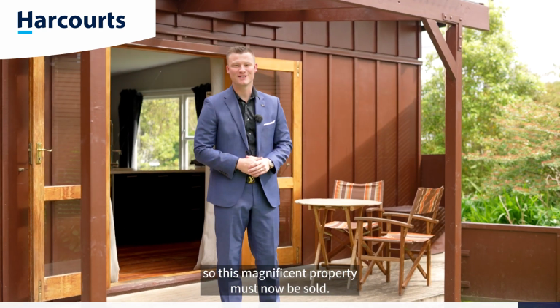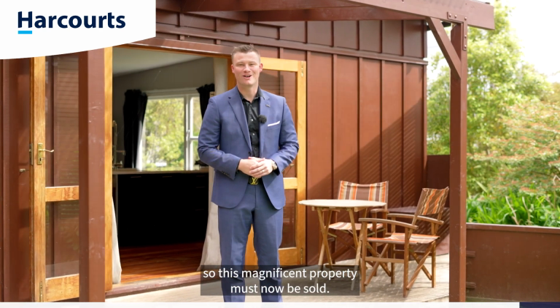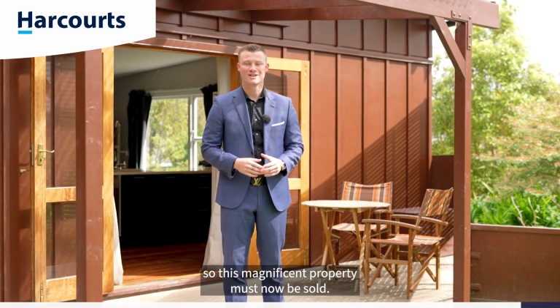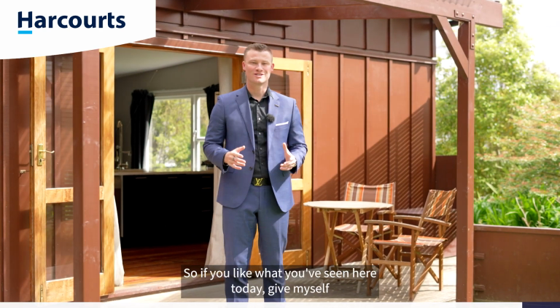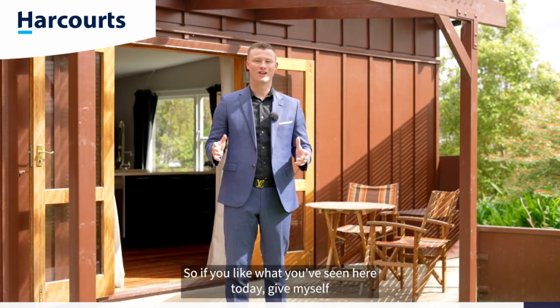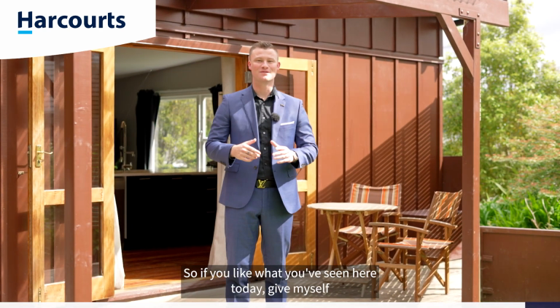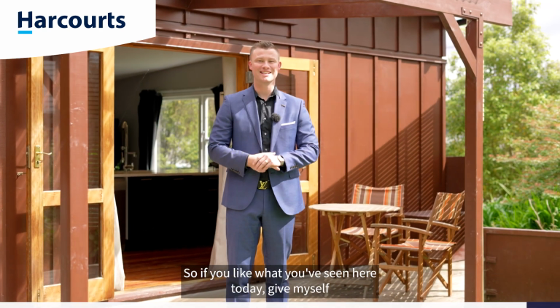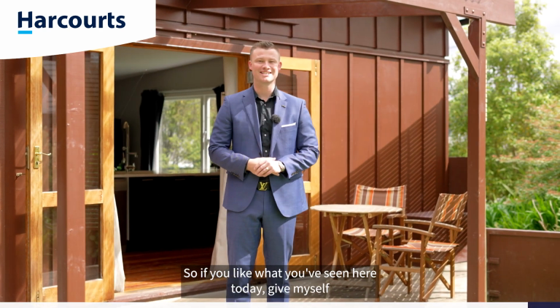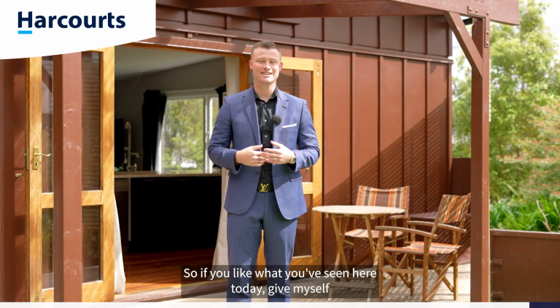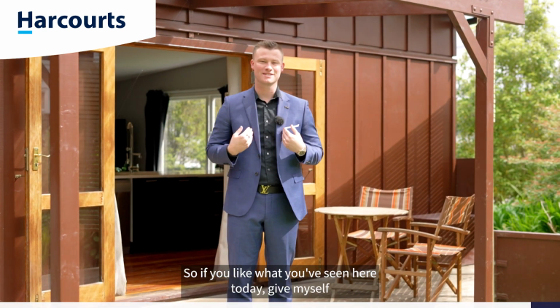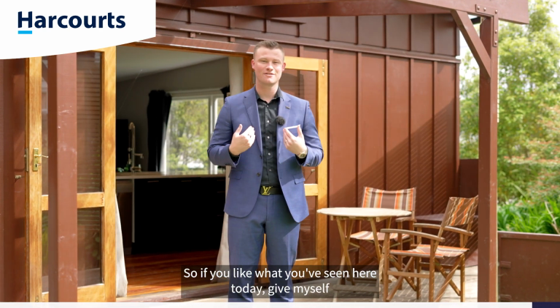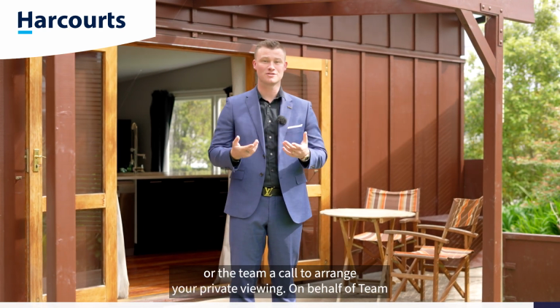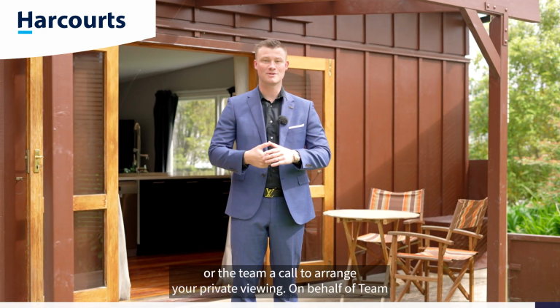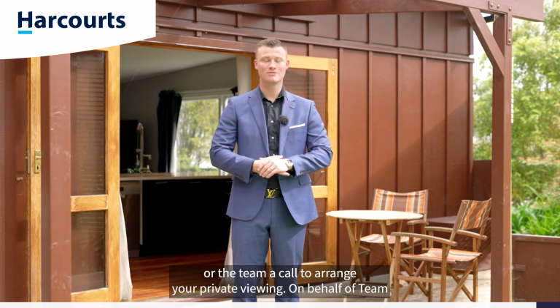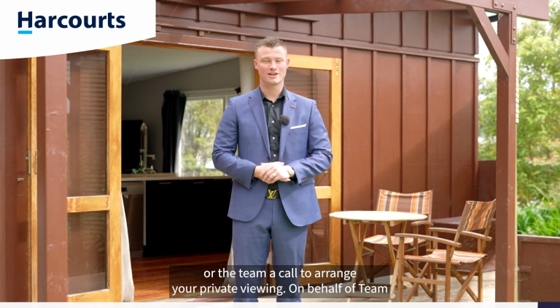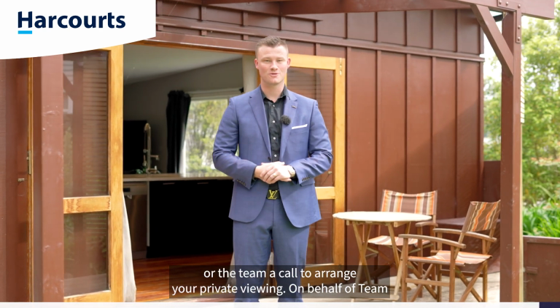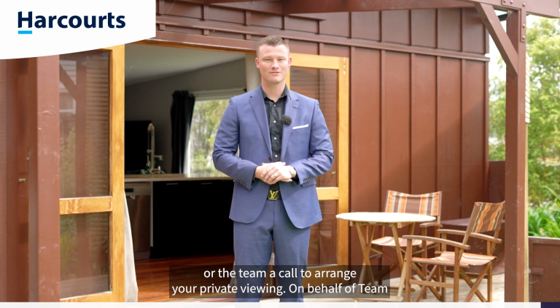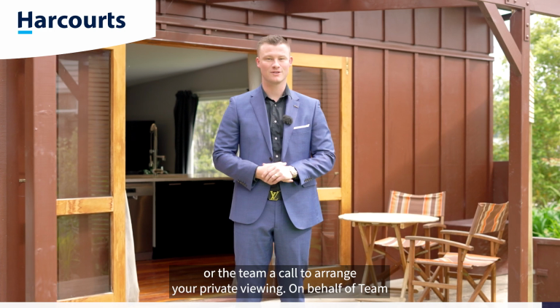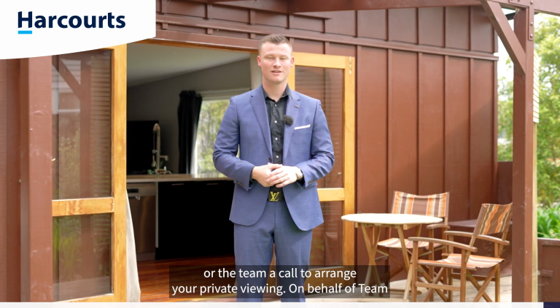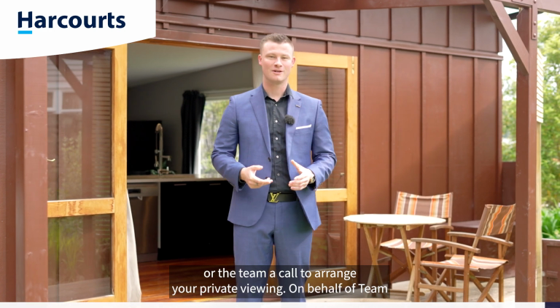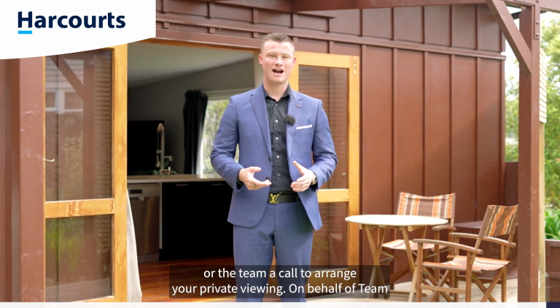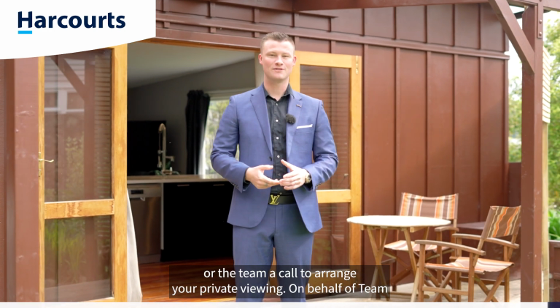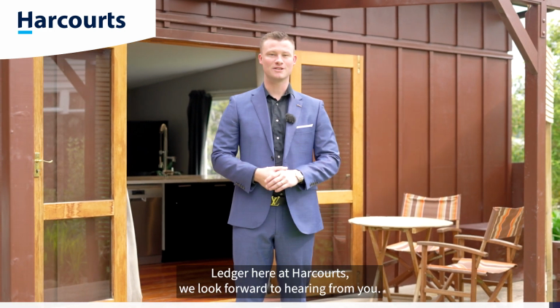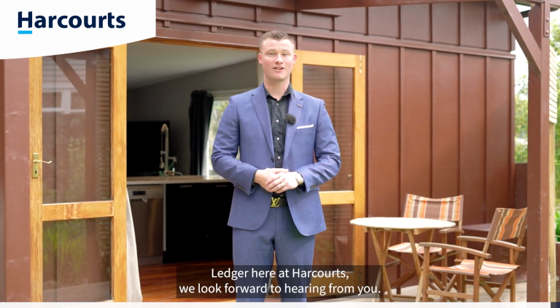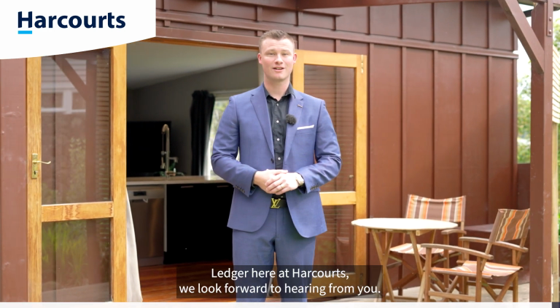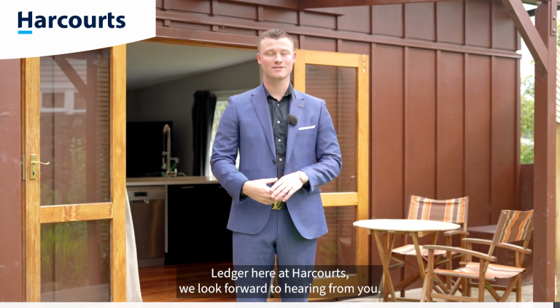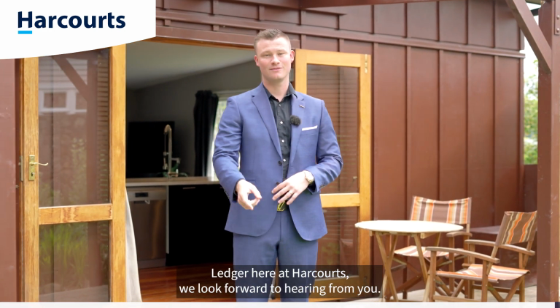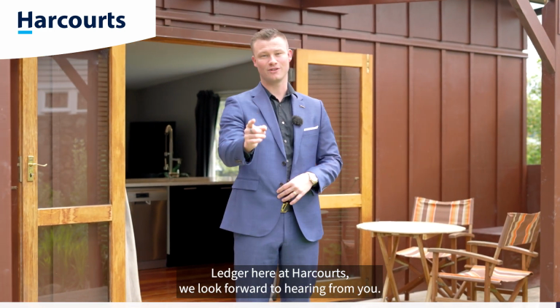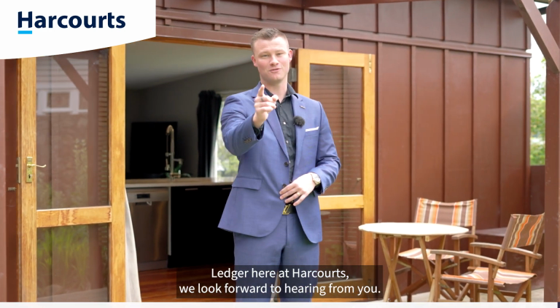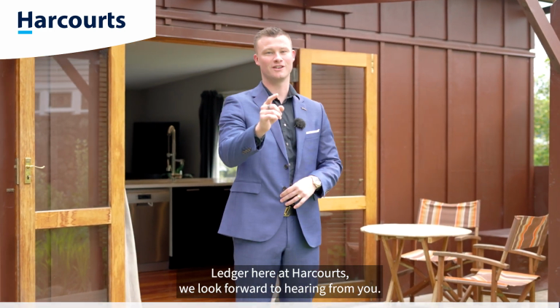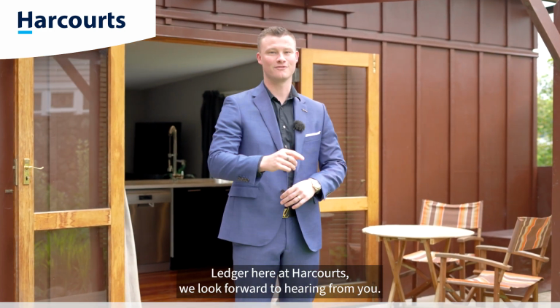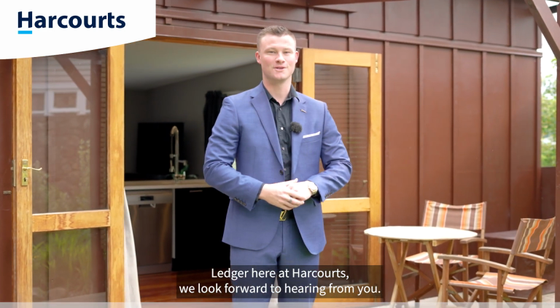If you like what you've seen here today, give myself or the team a call to arrange your private viewing. On behalf of the team leader here at Harcourts, we look forward to hearing from you.